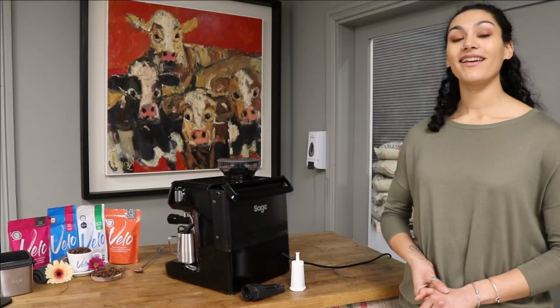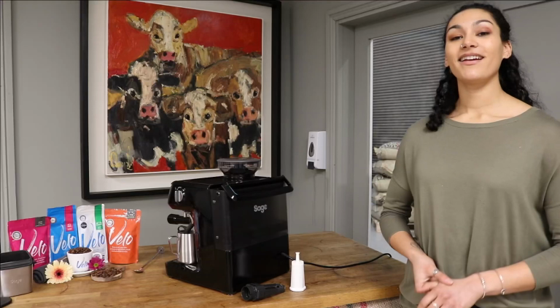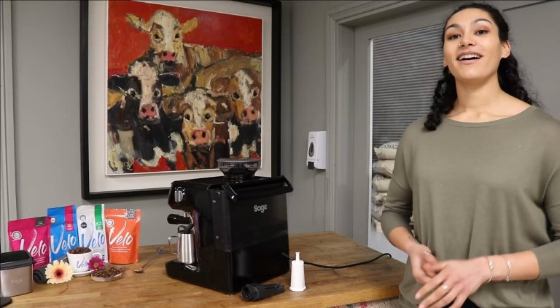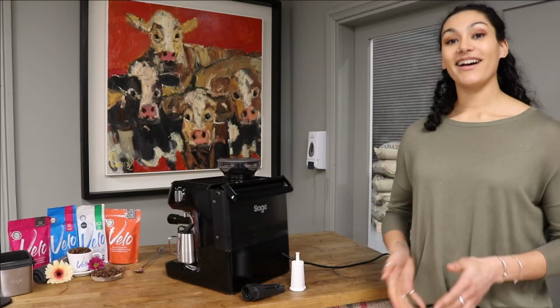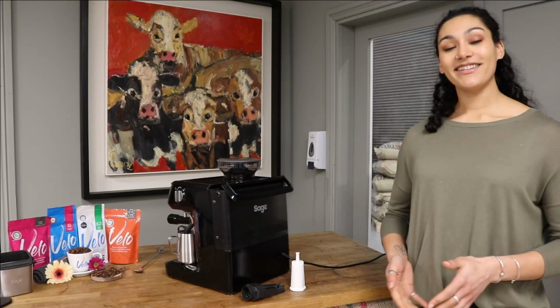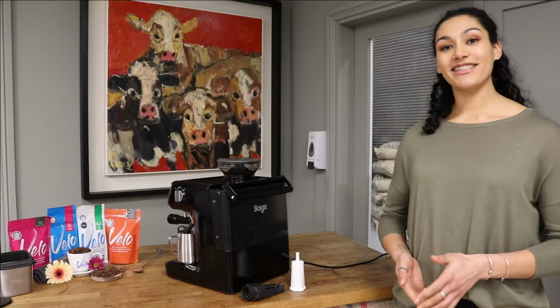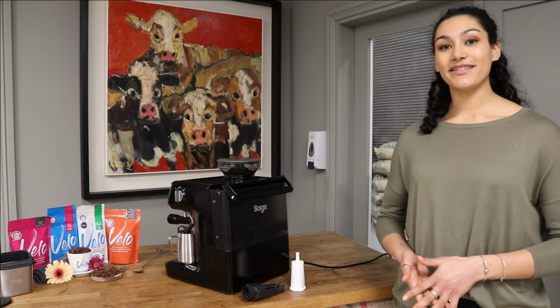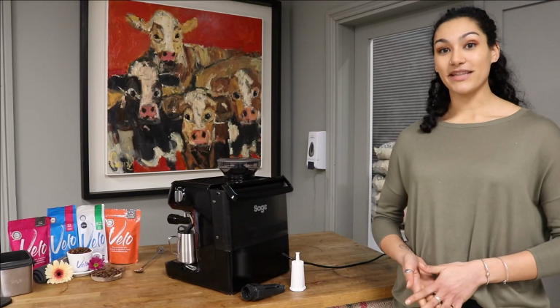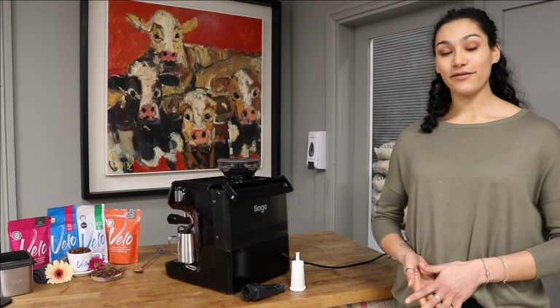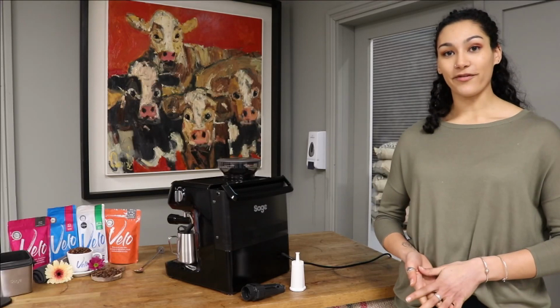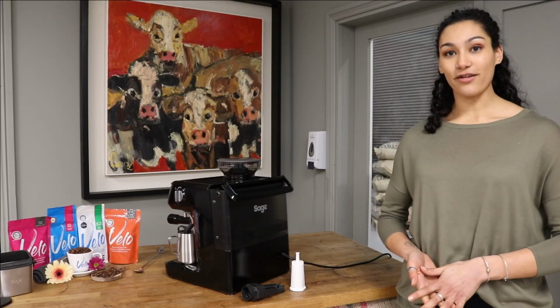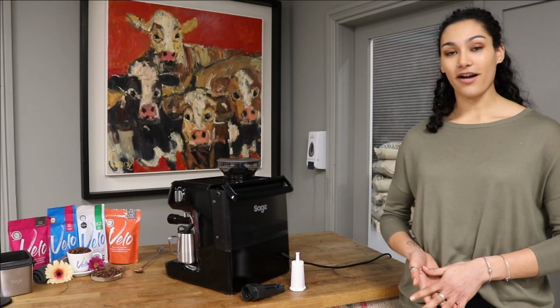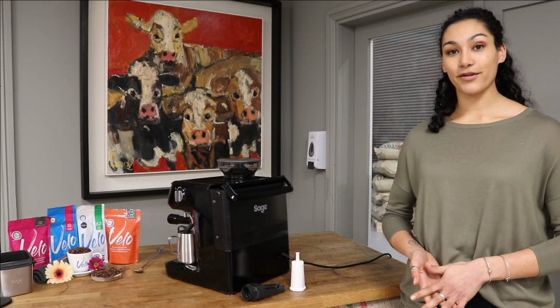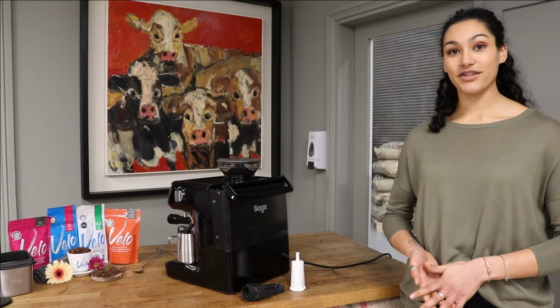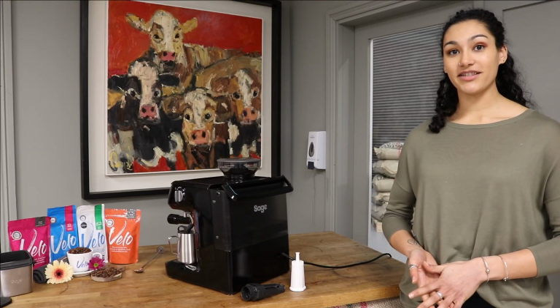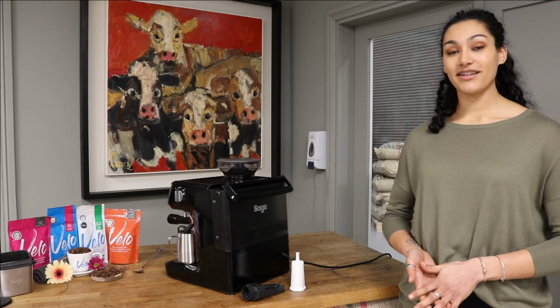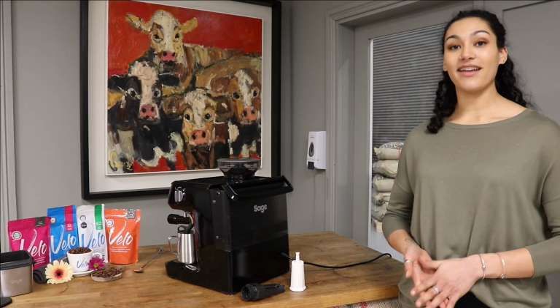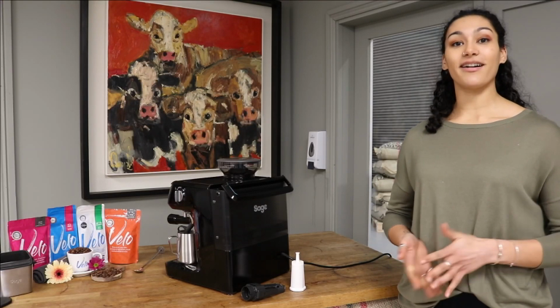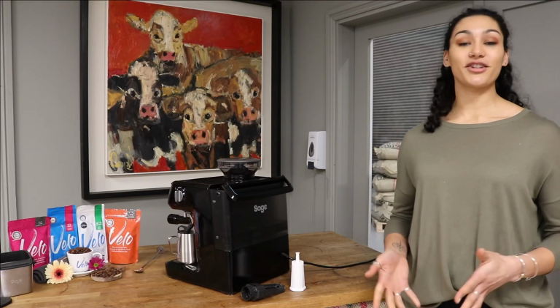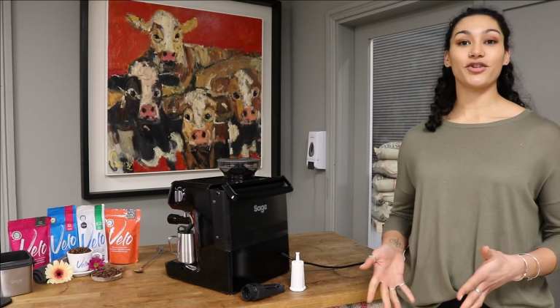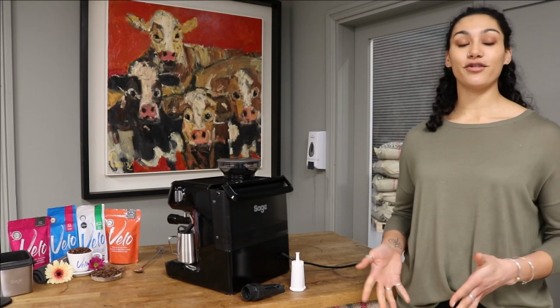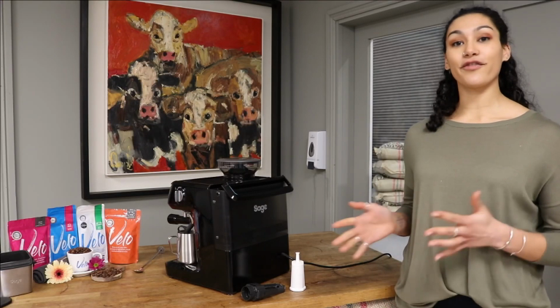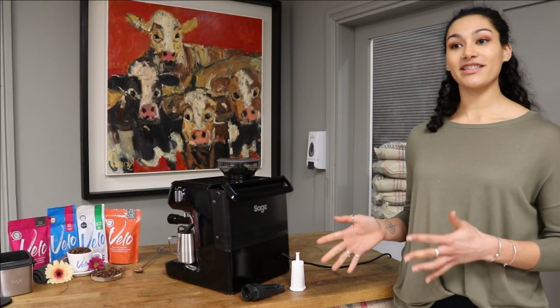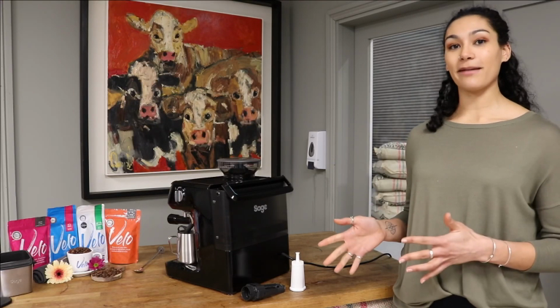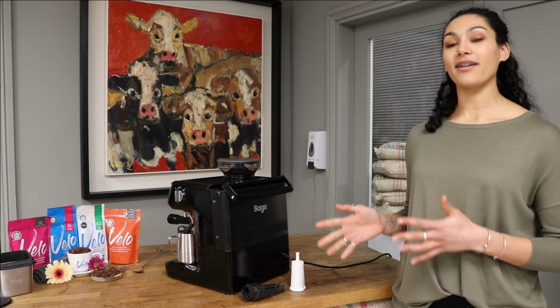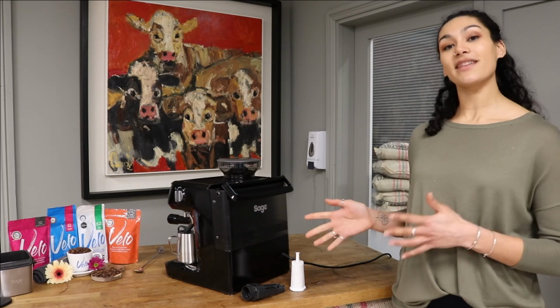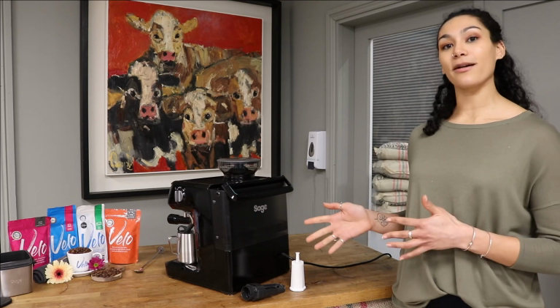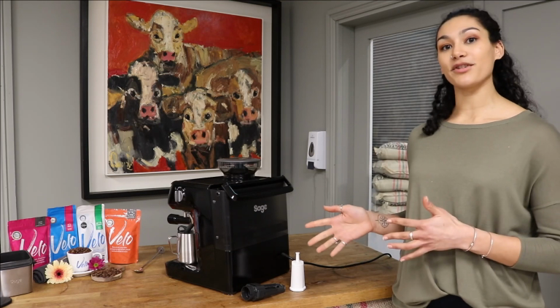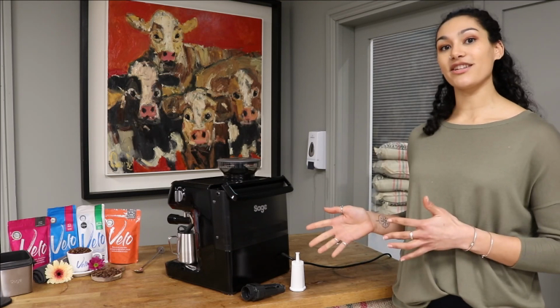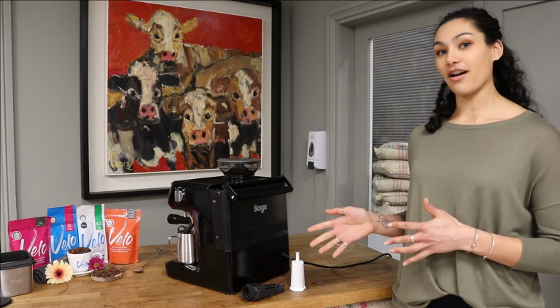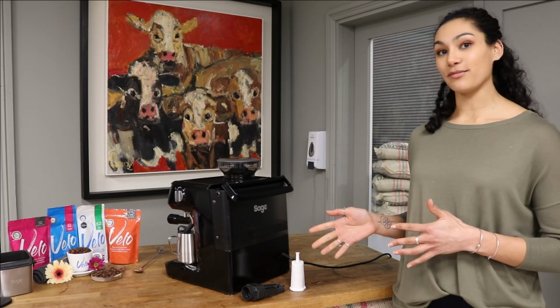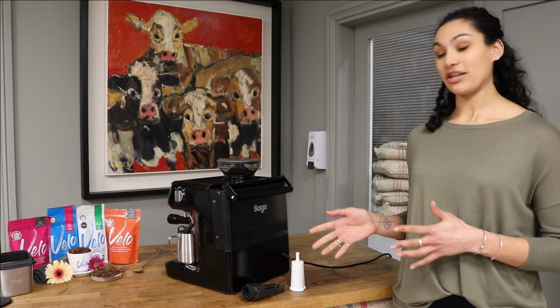Hi, this is Suzanne from Vail Coffee Roasters, and I'm going to show you the first step on setting up your Sage coffee machine.